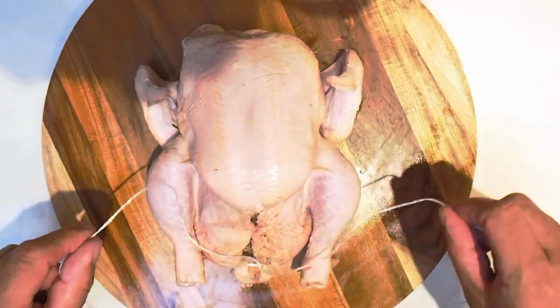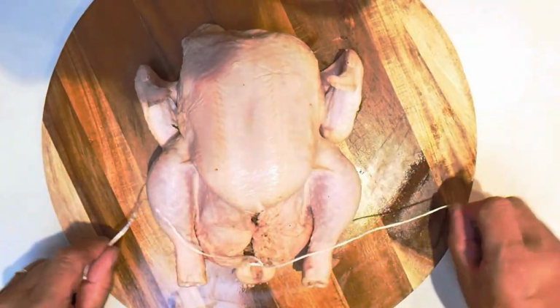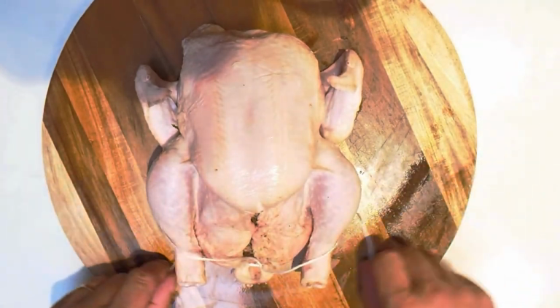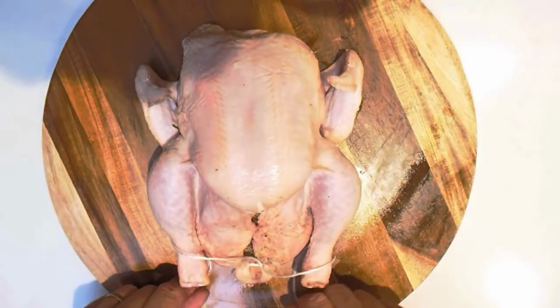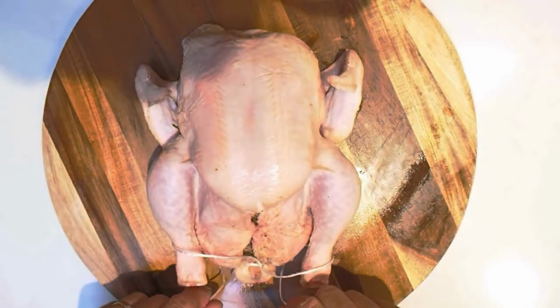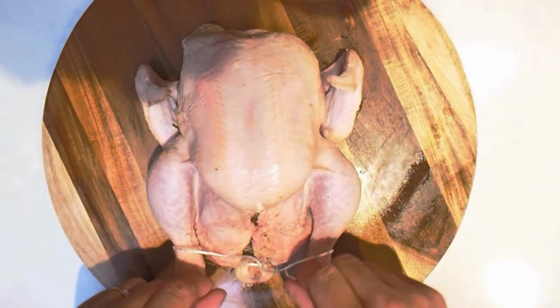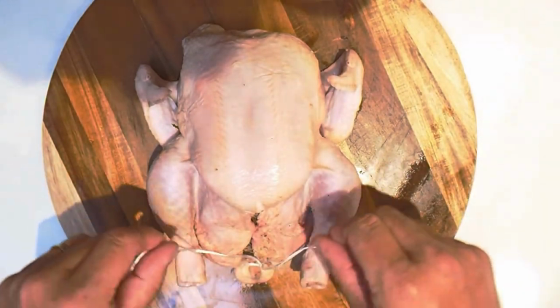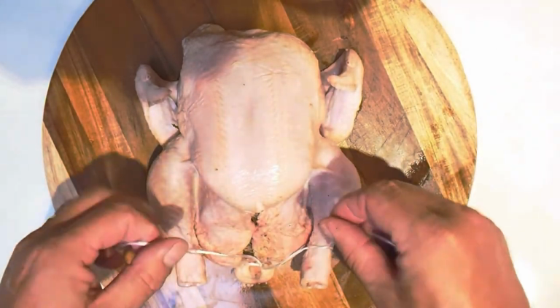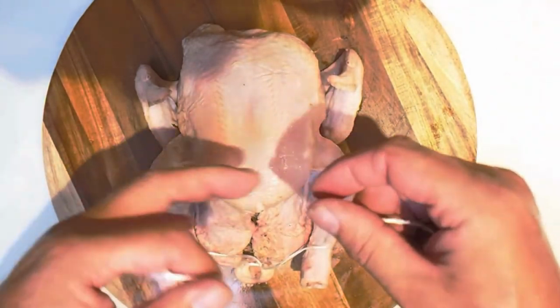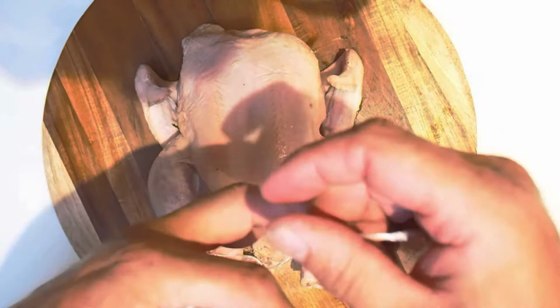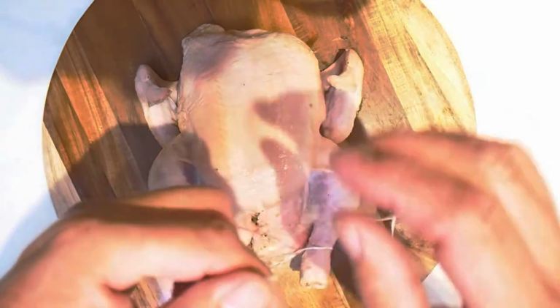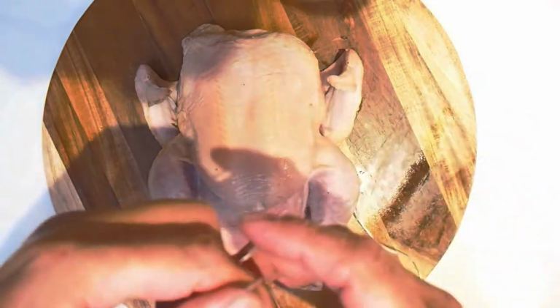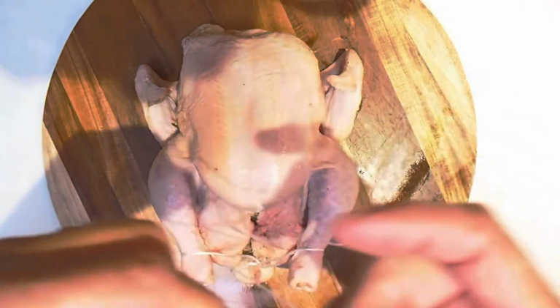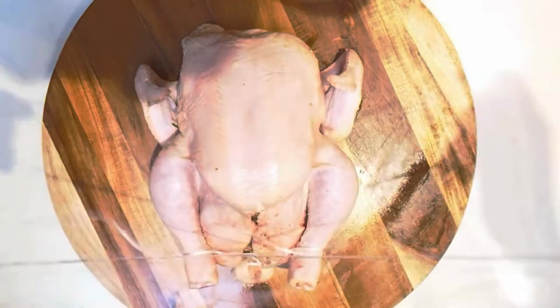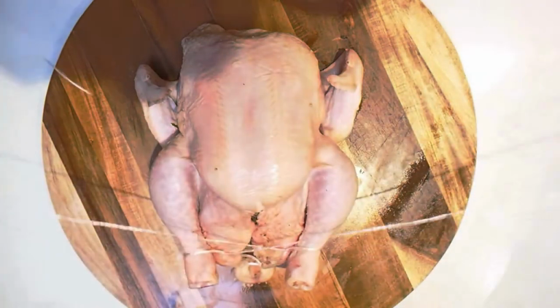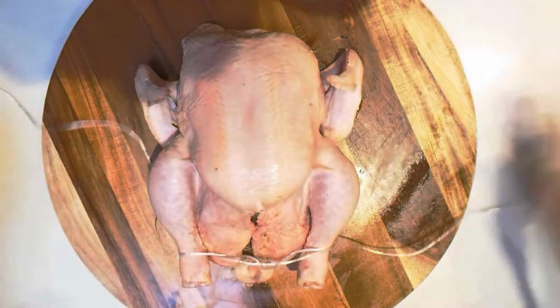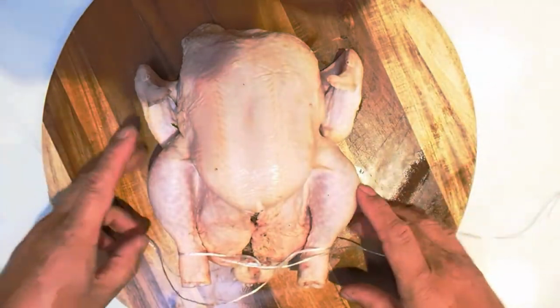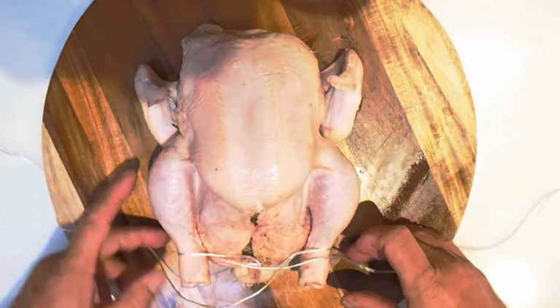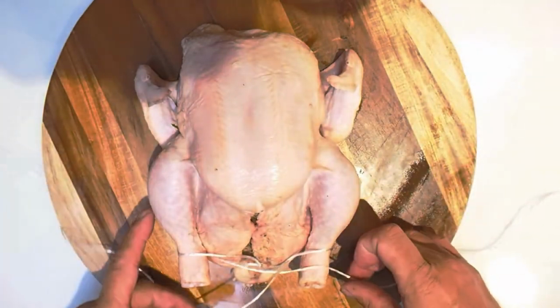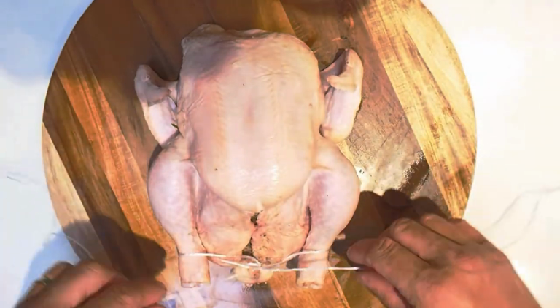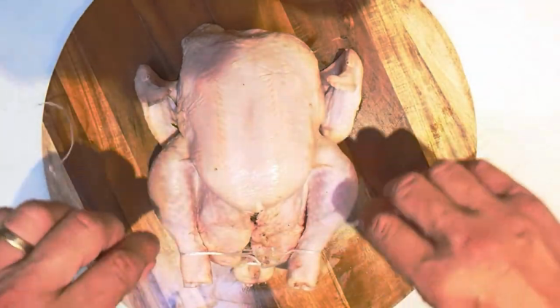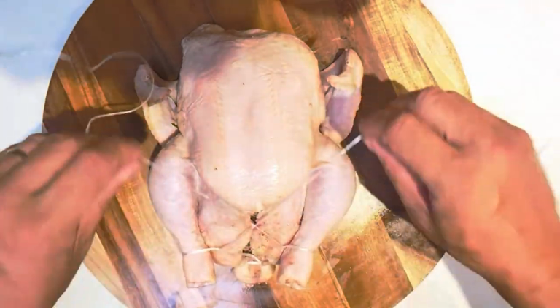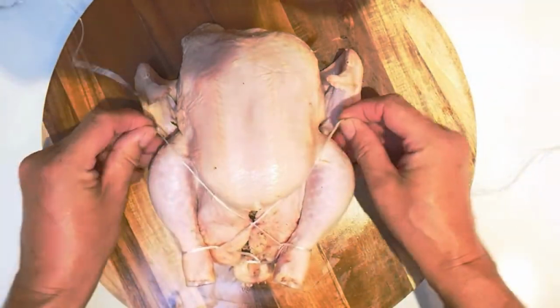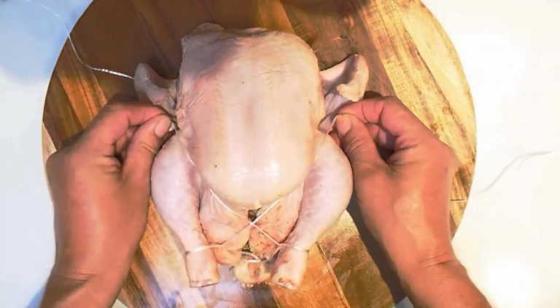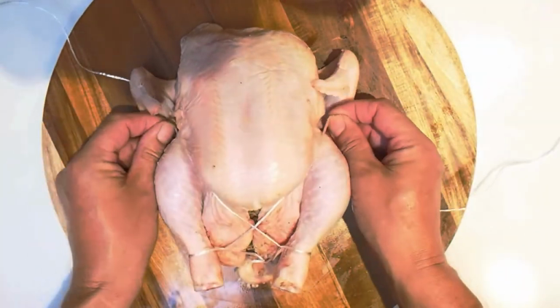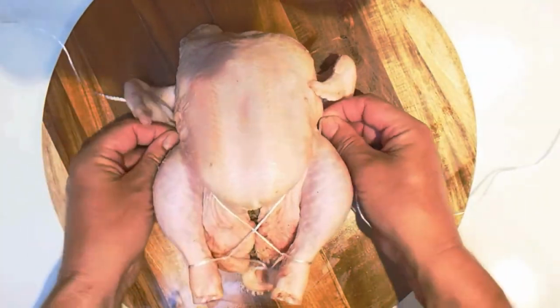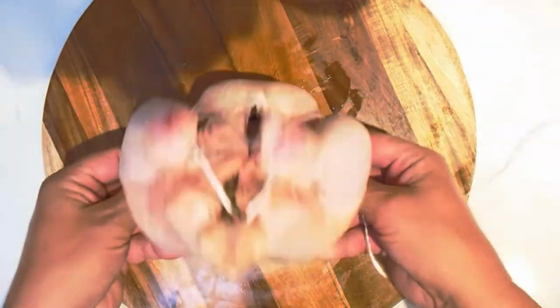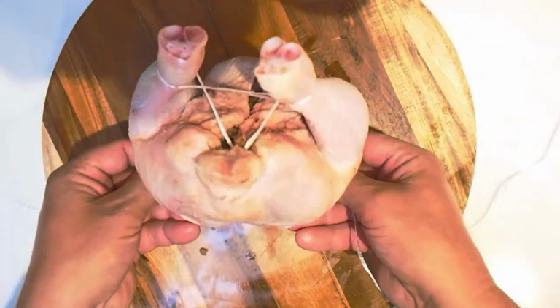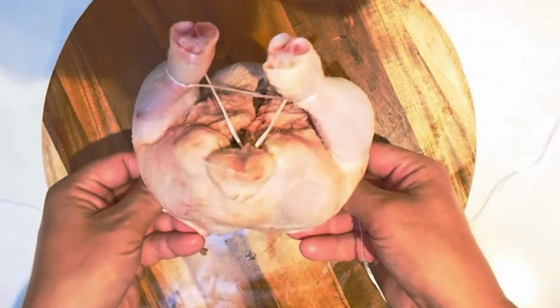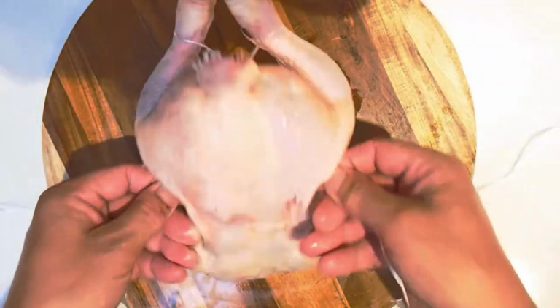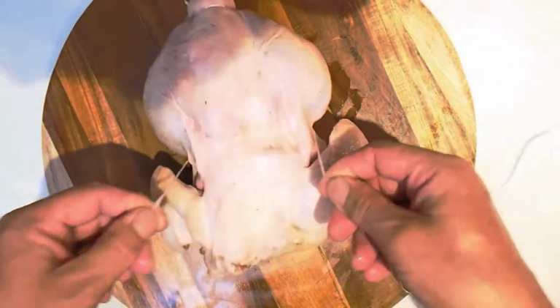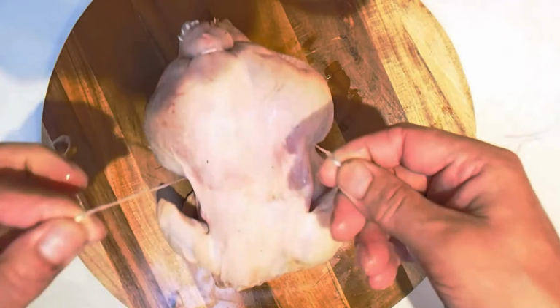Wrap the string around the legs, cross the string over, flip the chicken over.